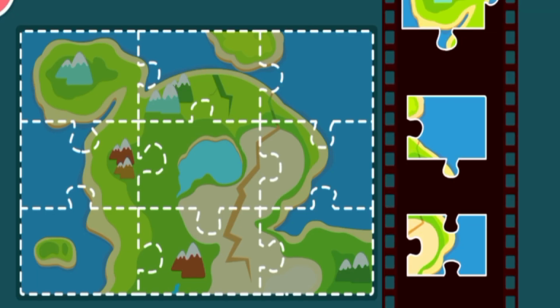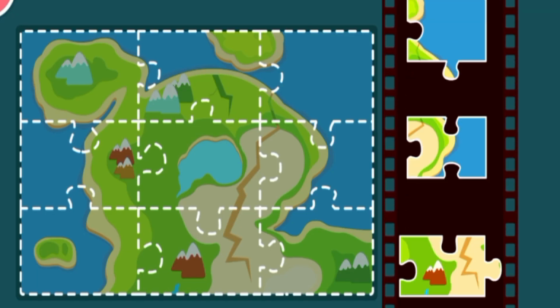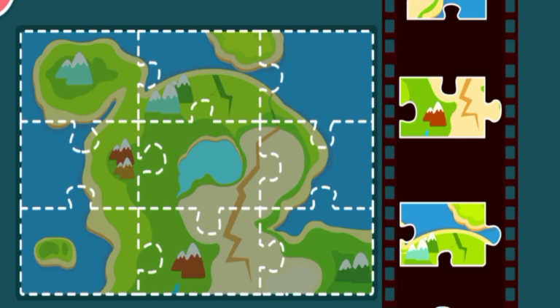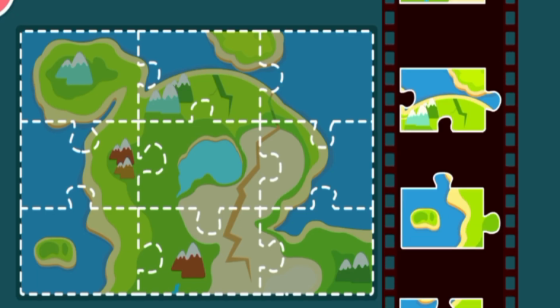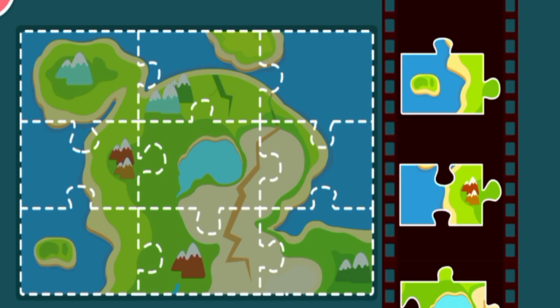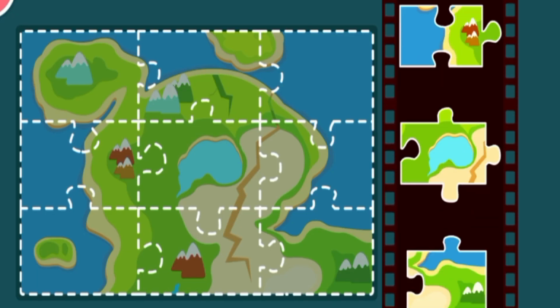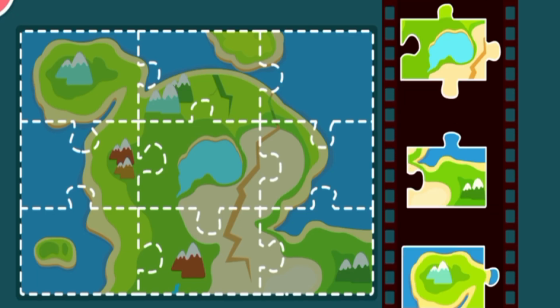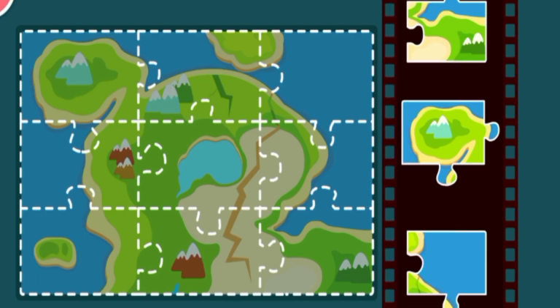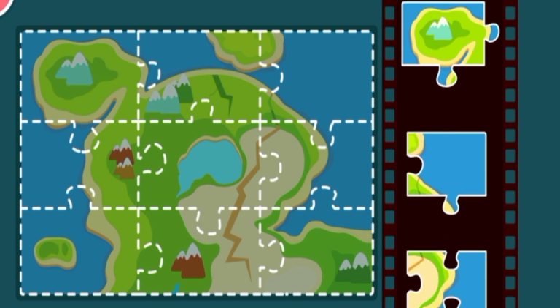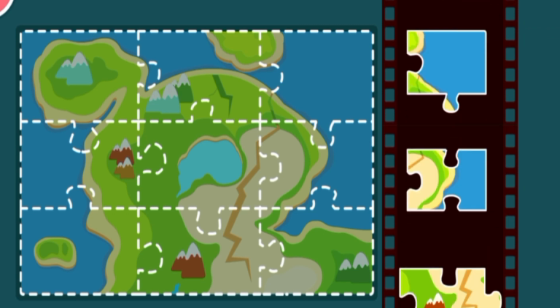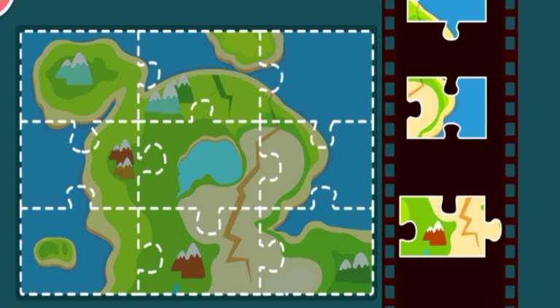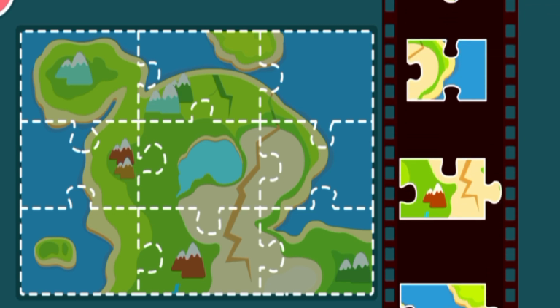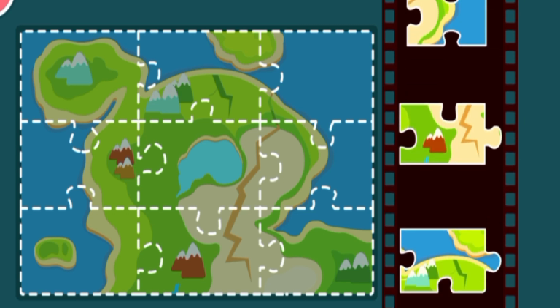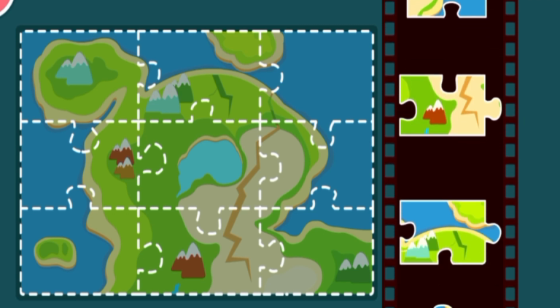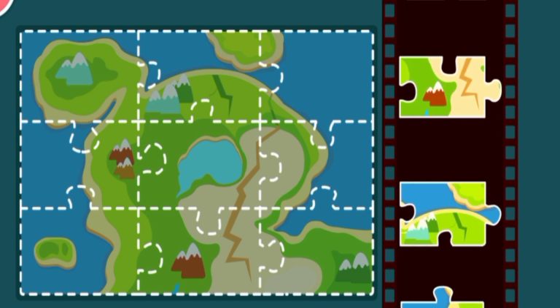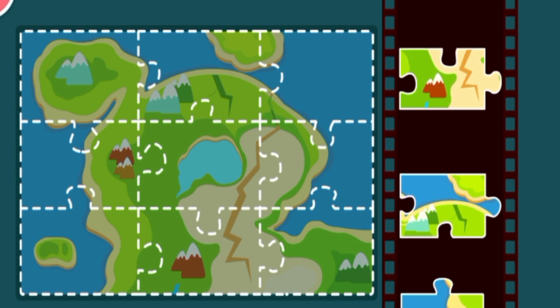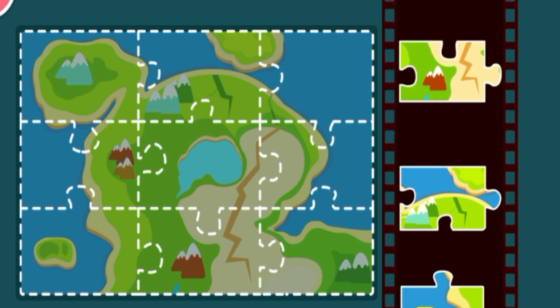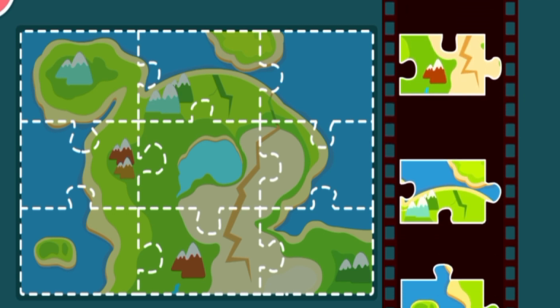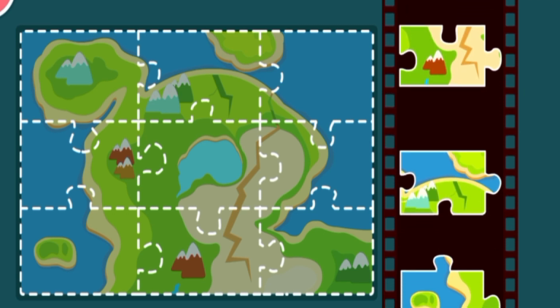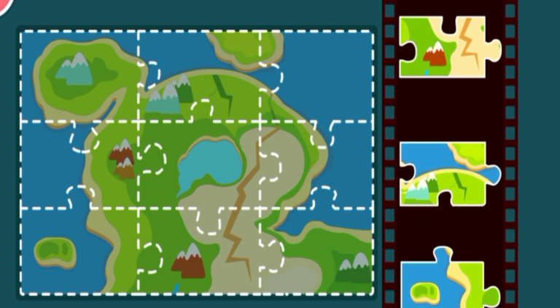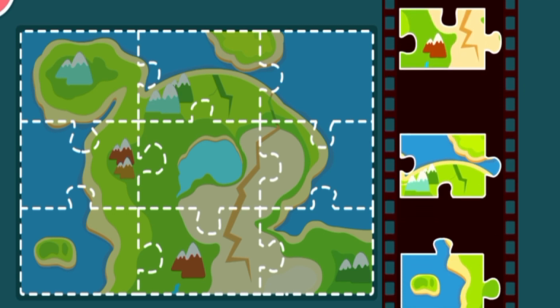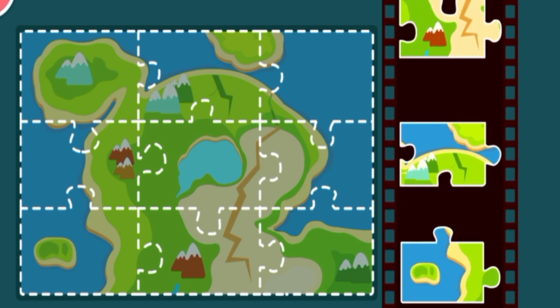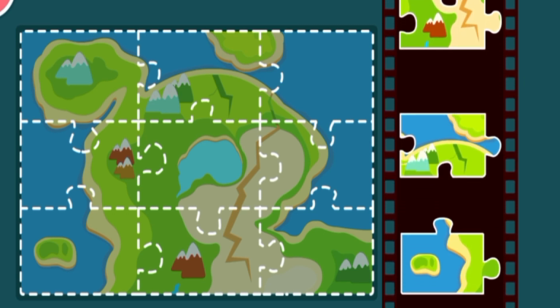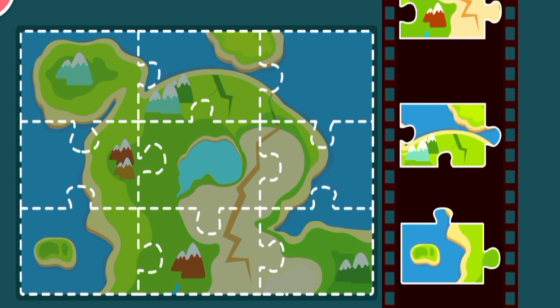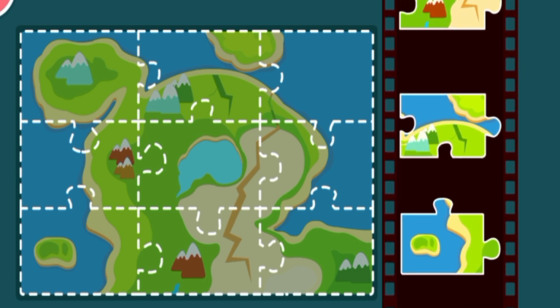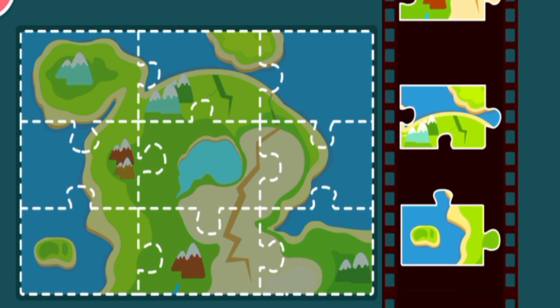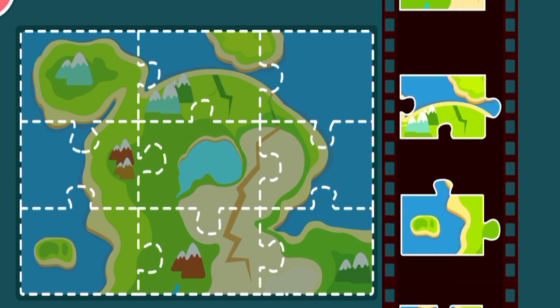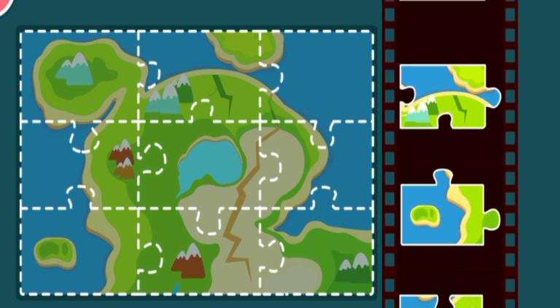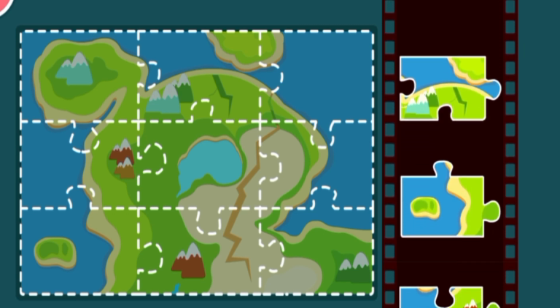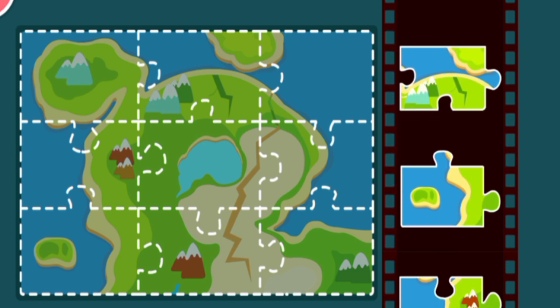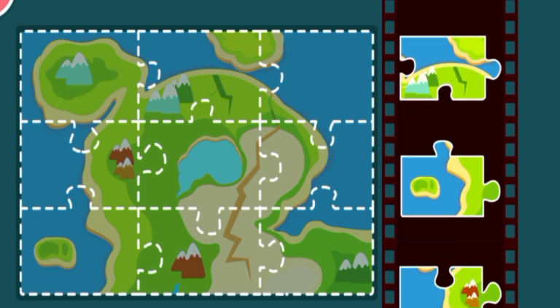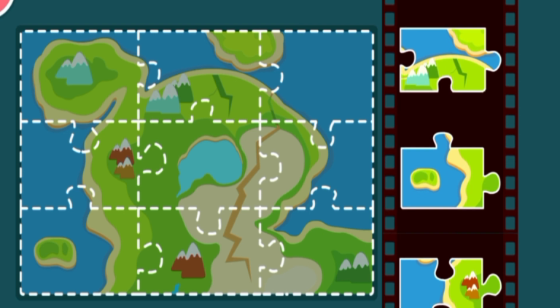These are pictures taken by the drone. They will form a complete map when placed together like a jigsaw puzzle.